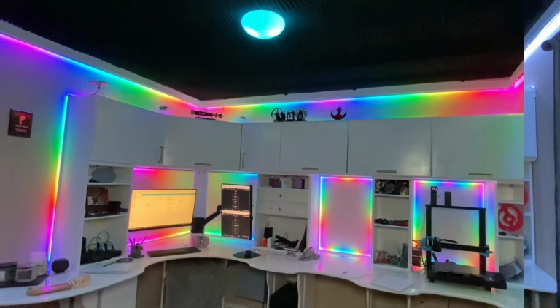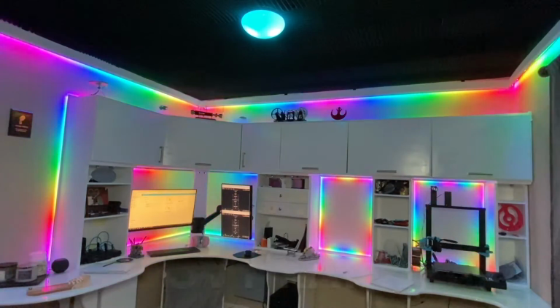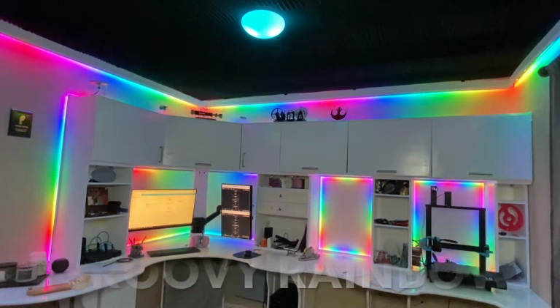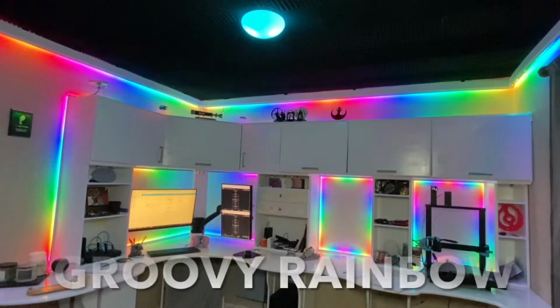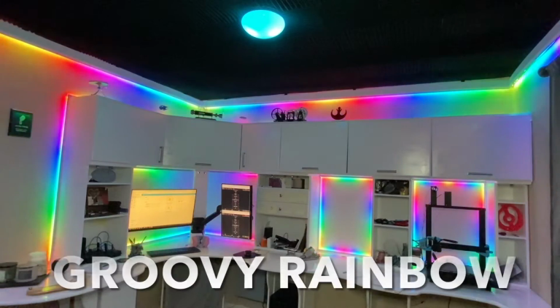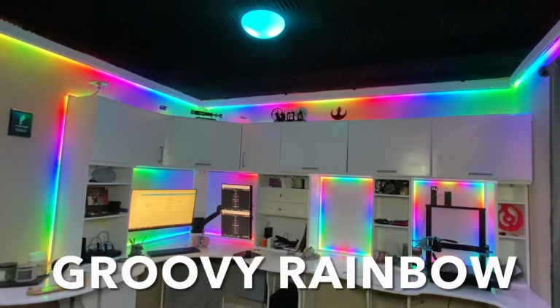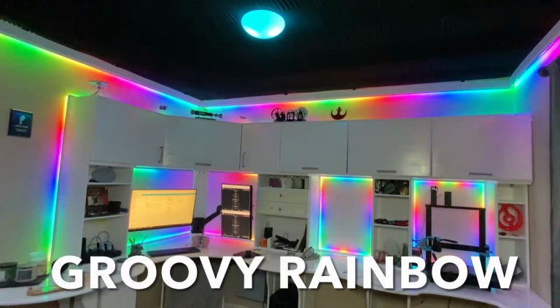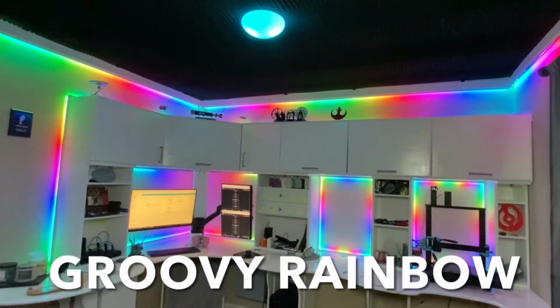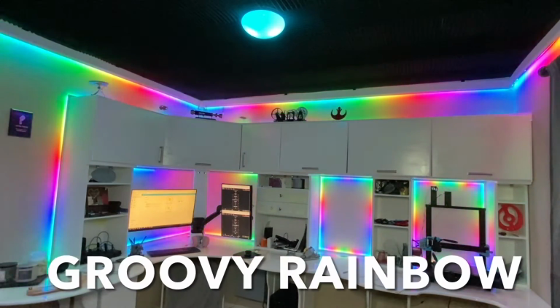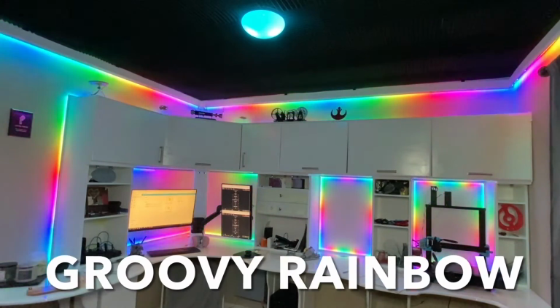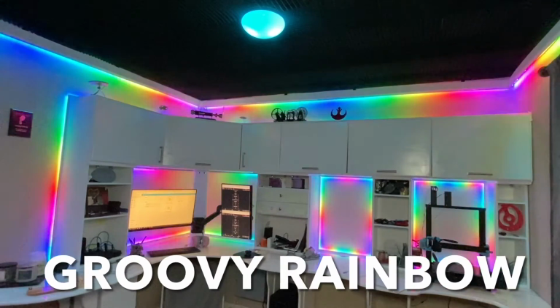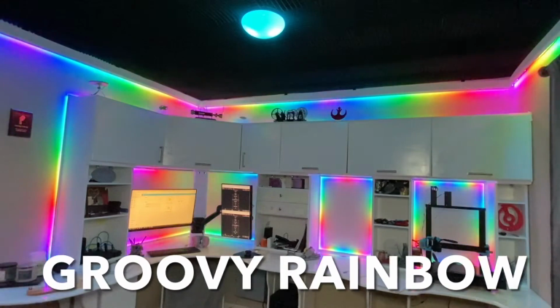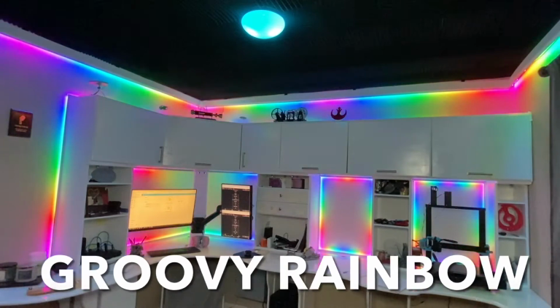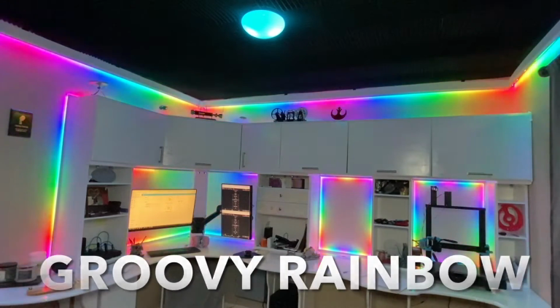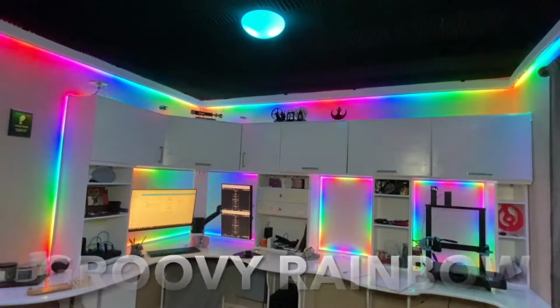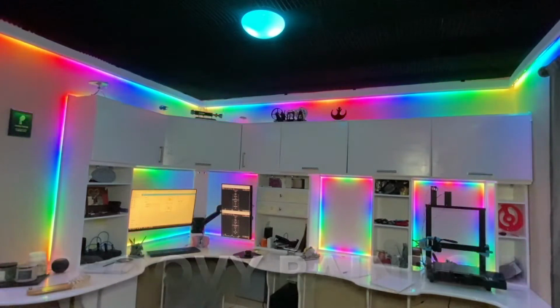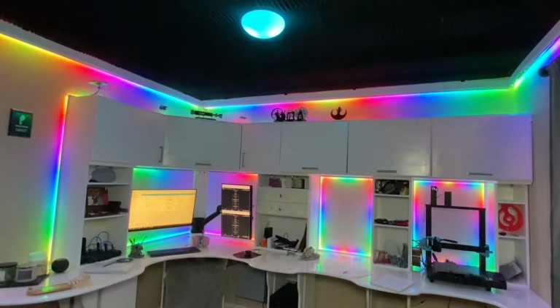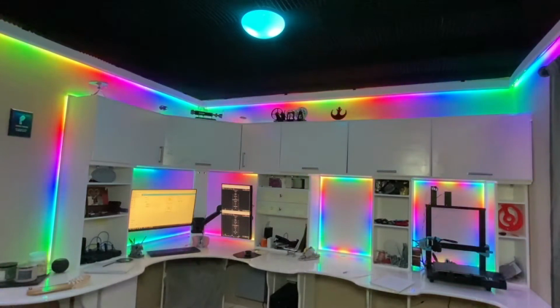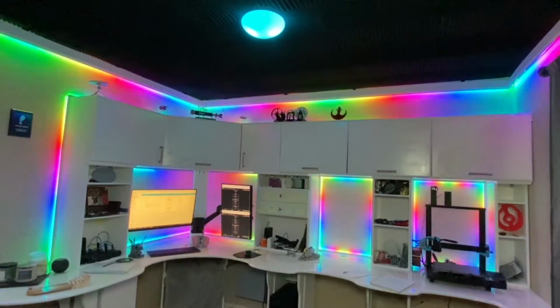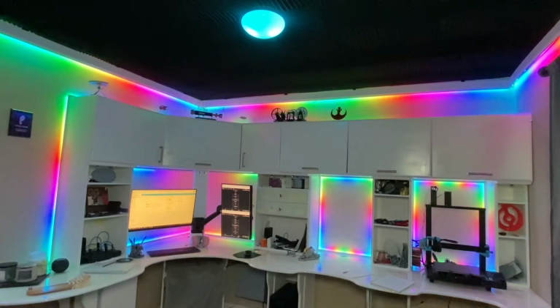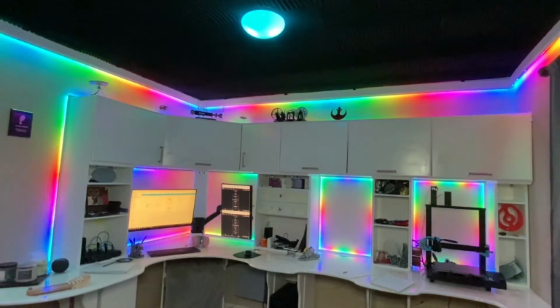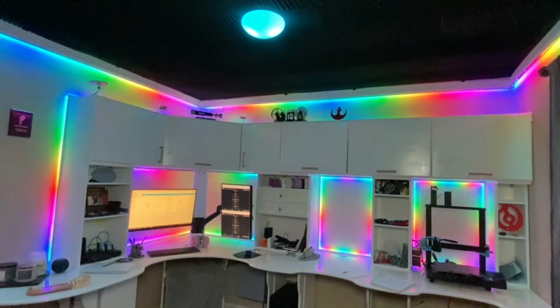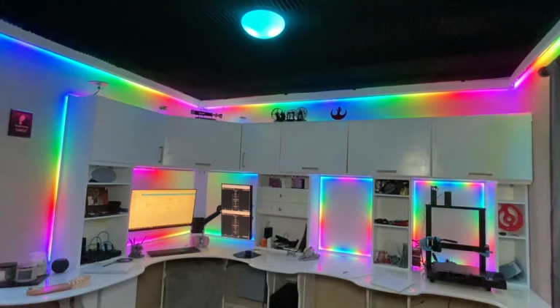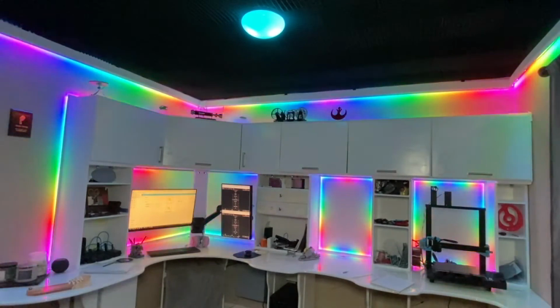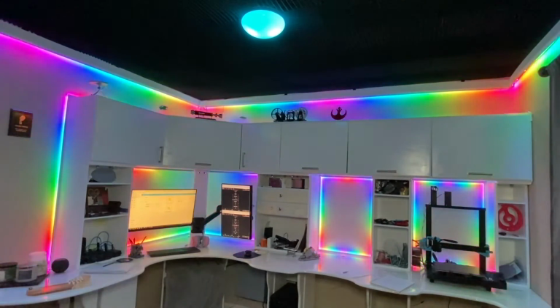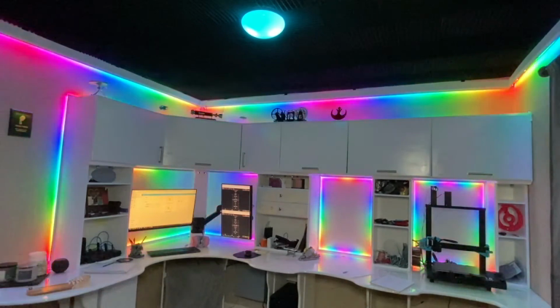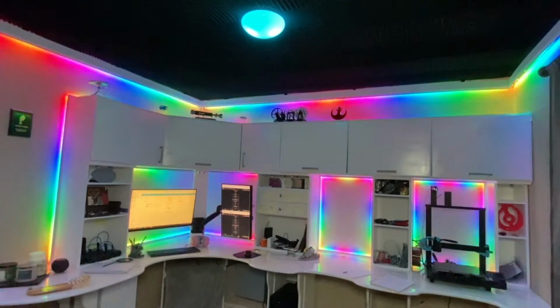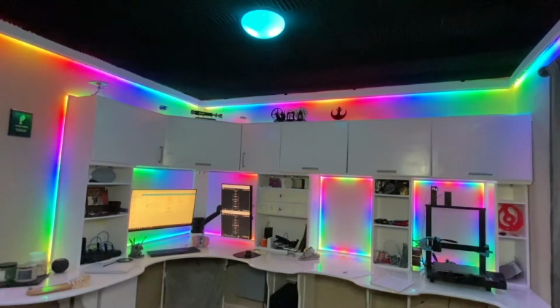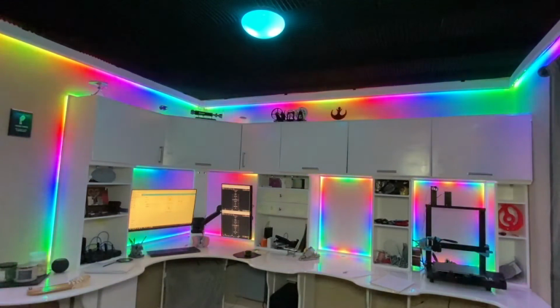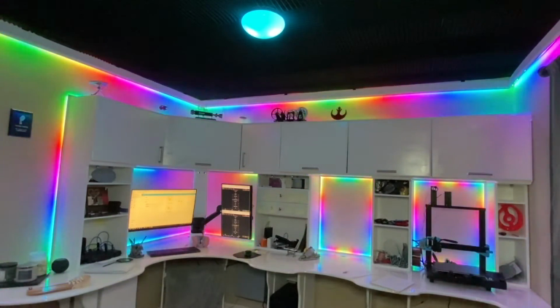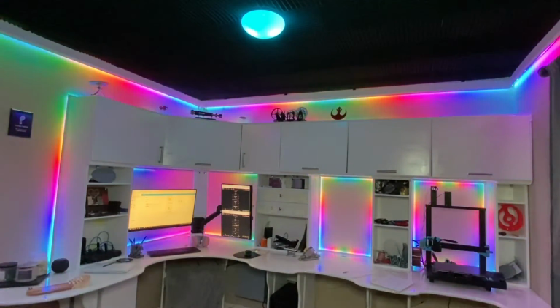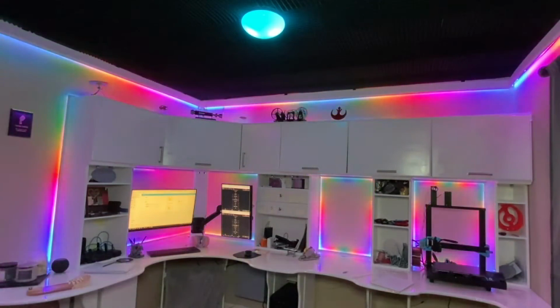I either took too much acid or I played way too much rainbow-level Mario Kart. Which one do you think it was?